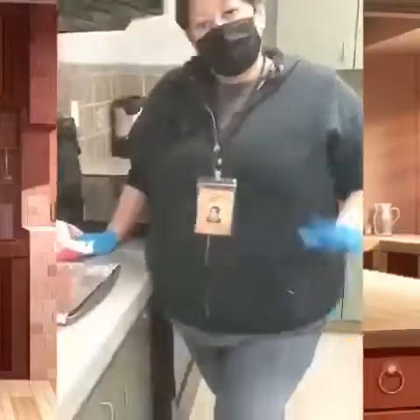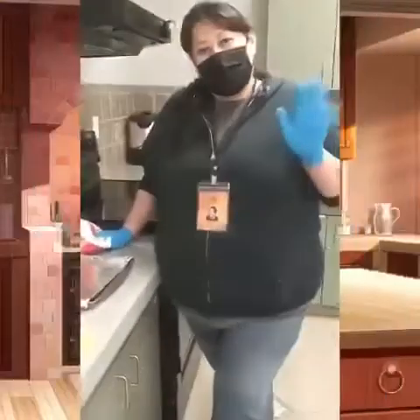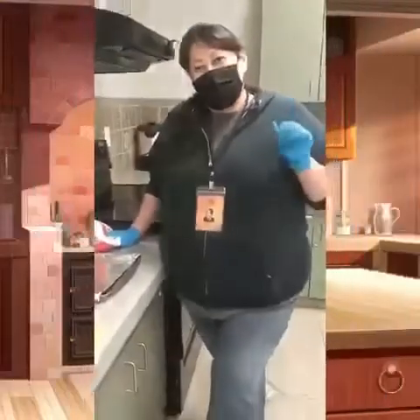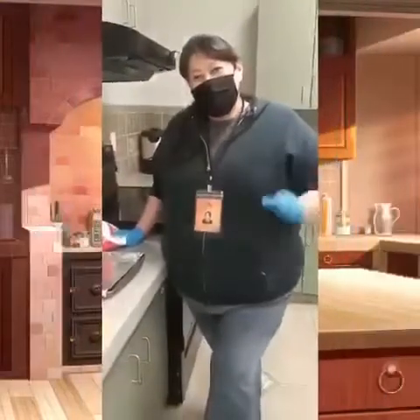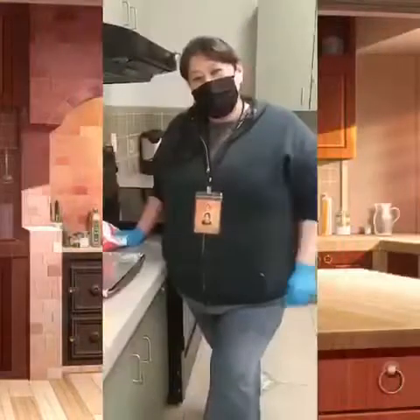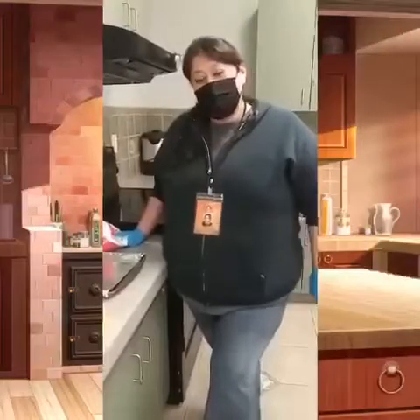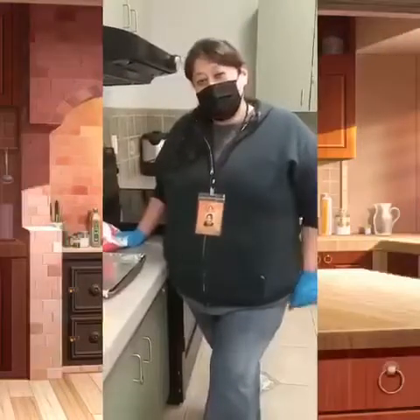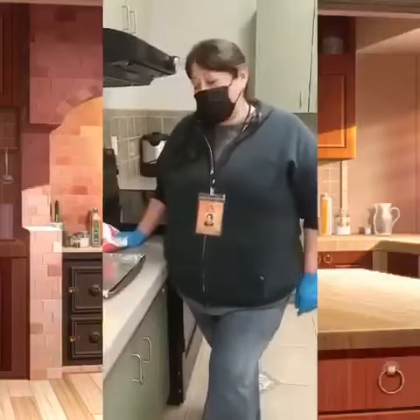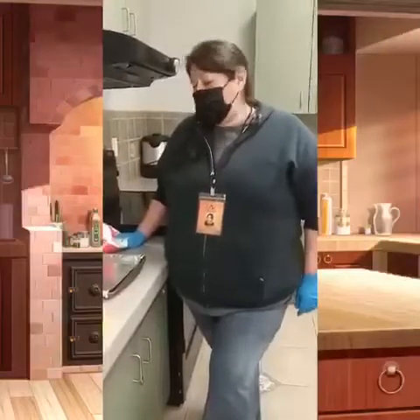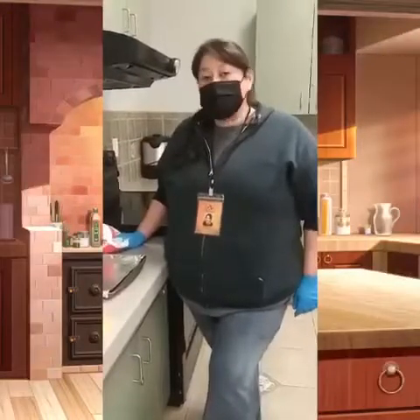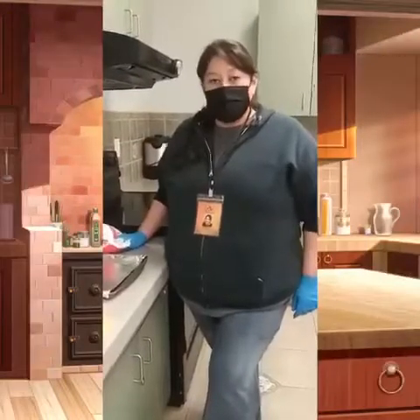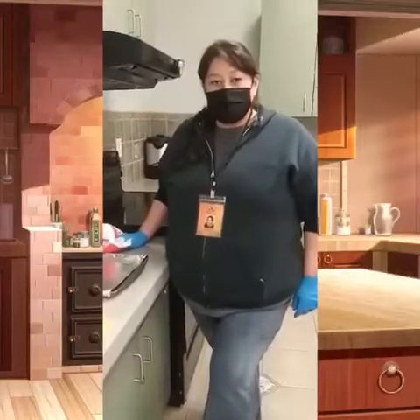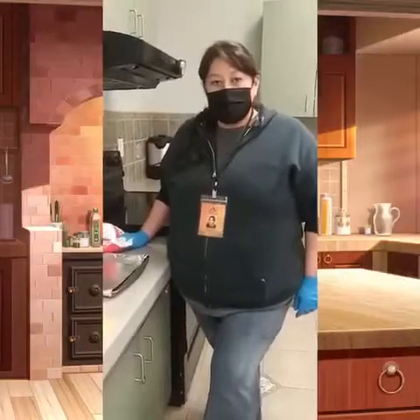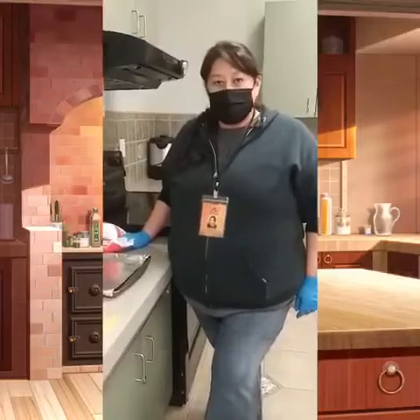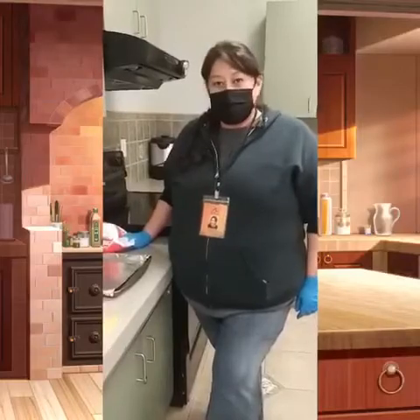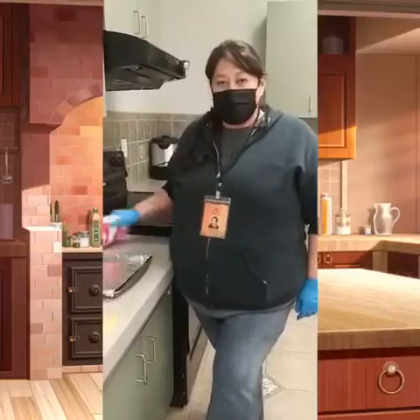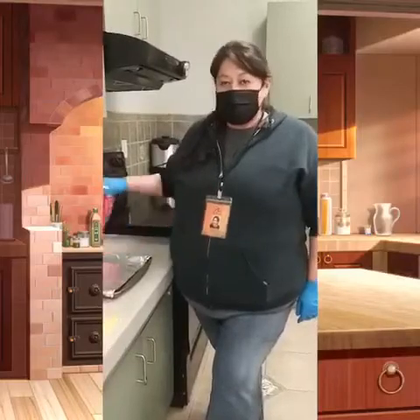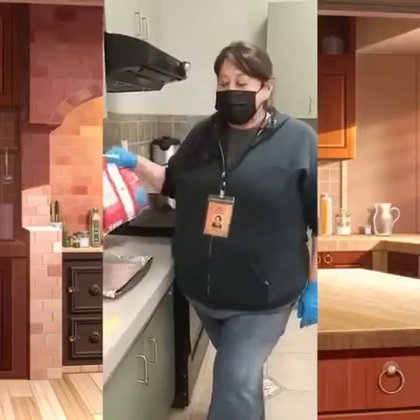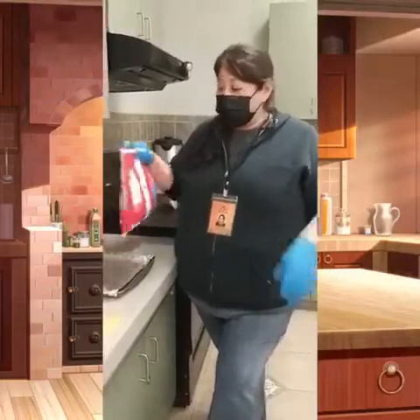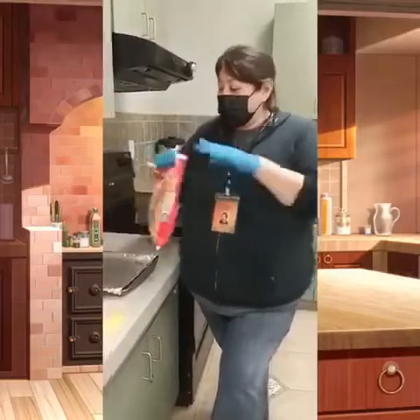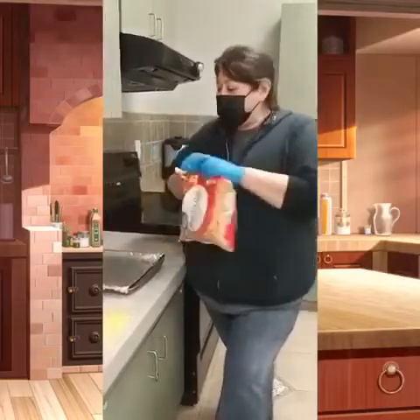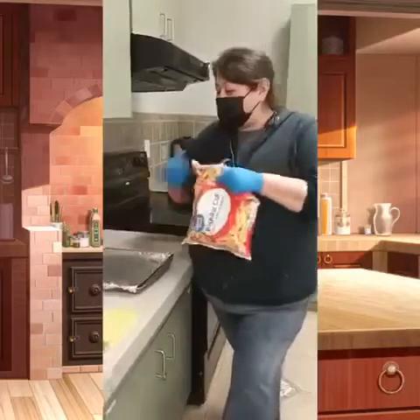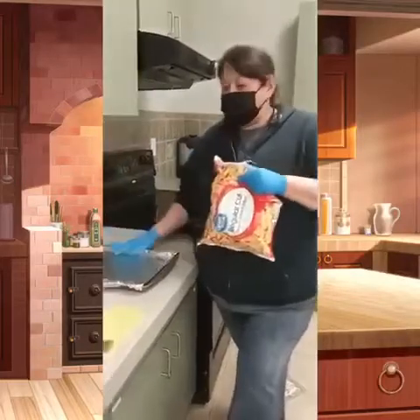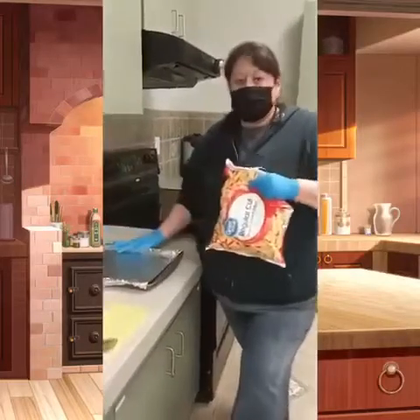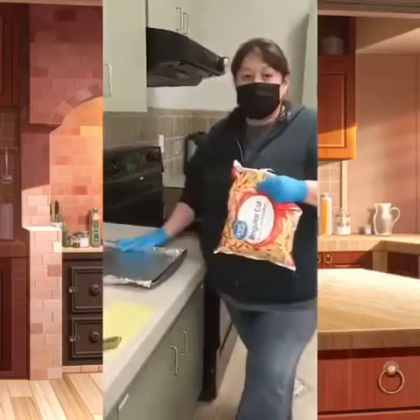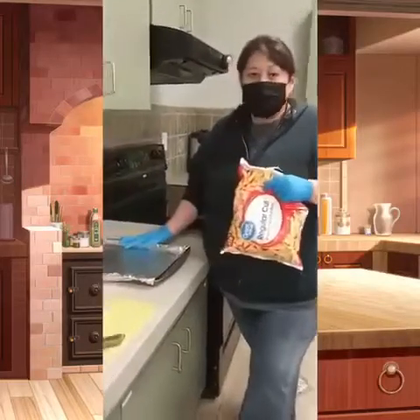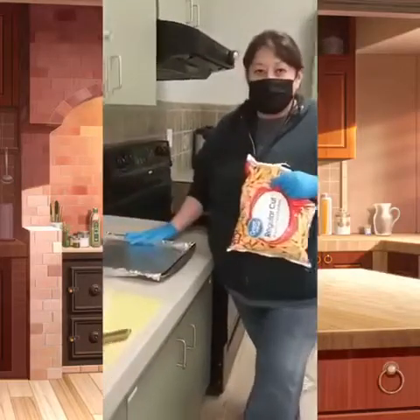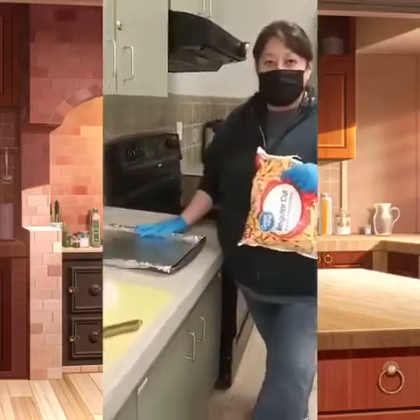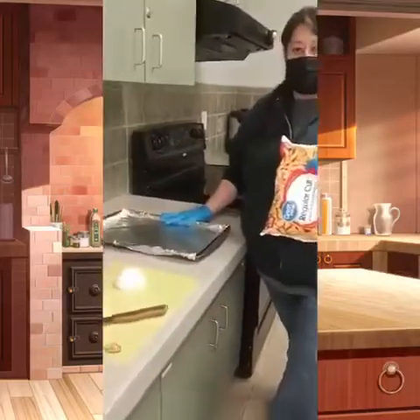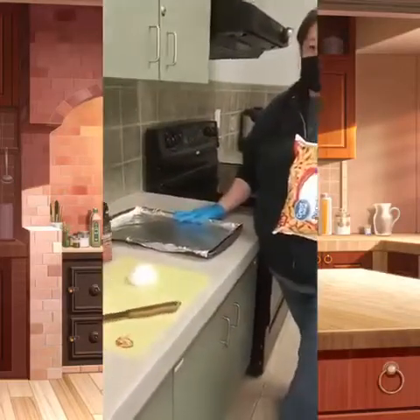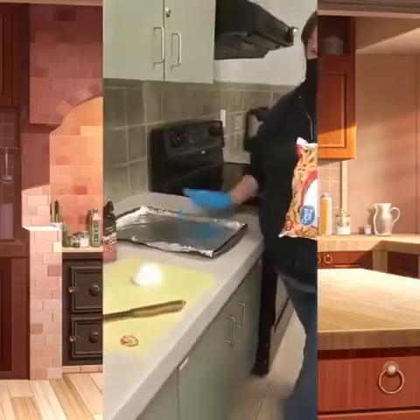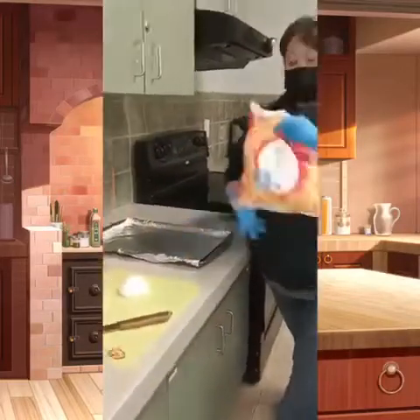Hi guys! Welcome to our easy cooking channel. Today we're going to be making some delicious chili cheese fries.